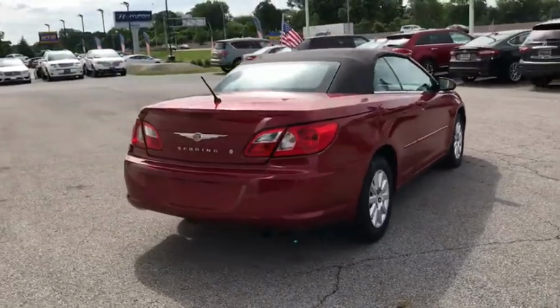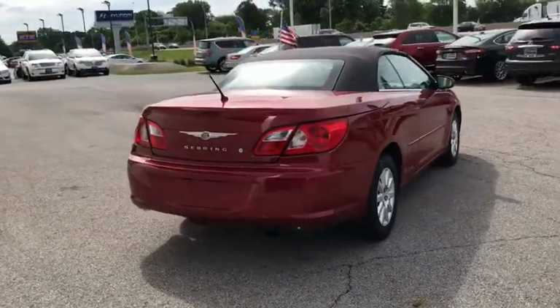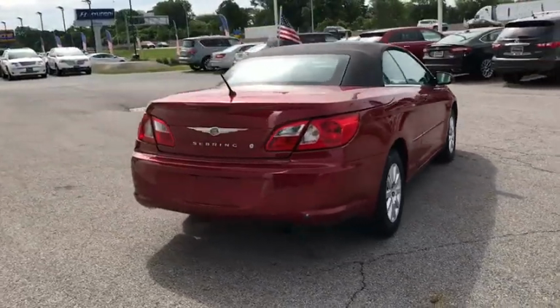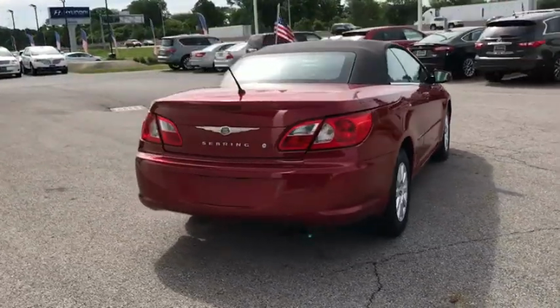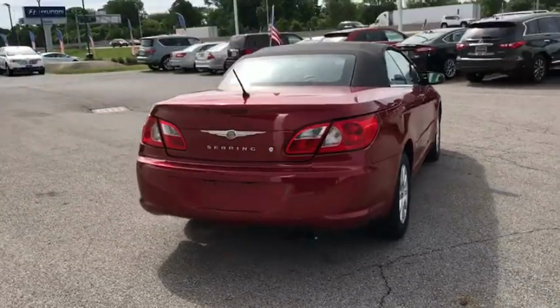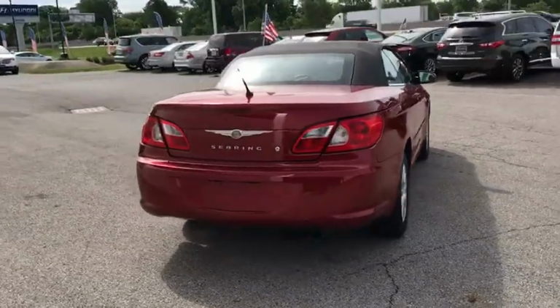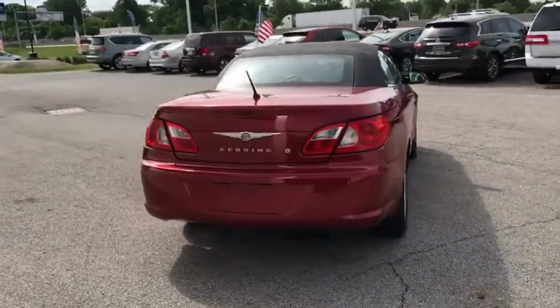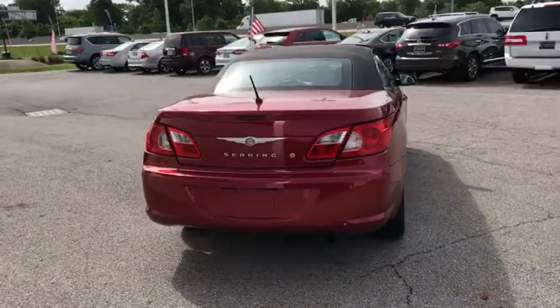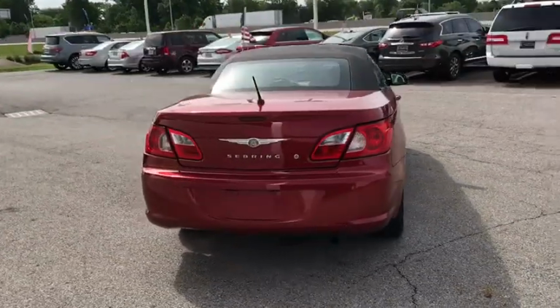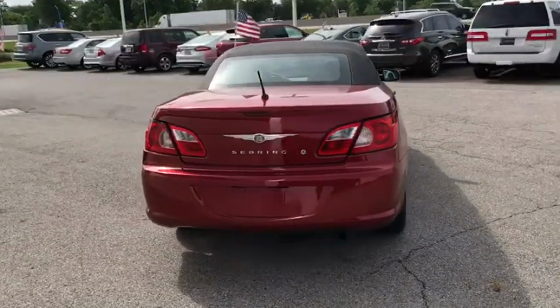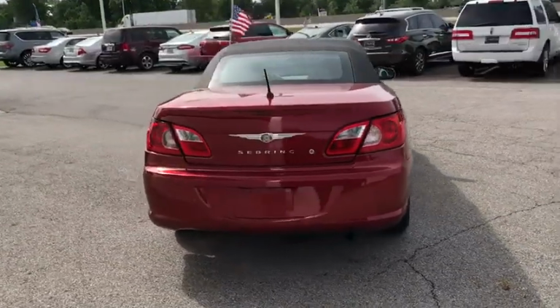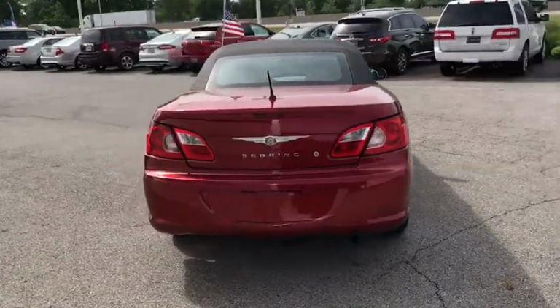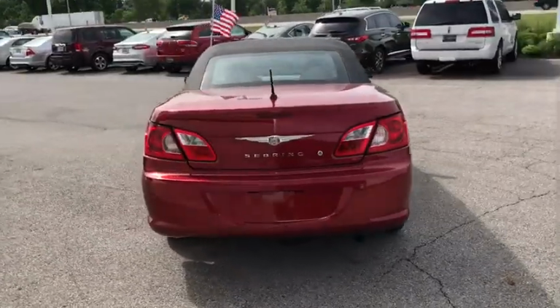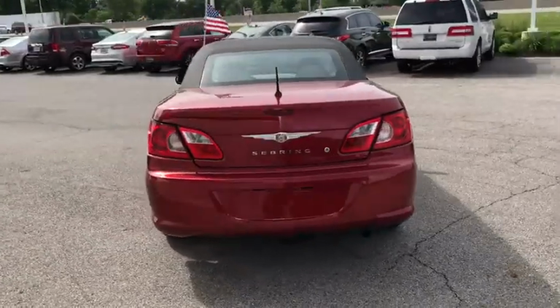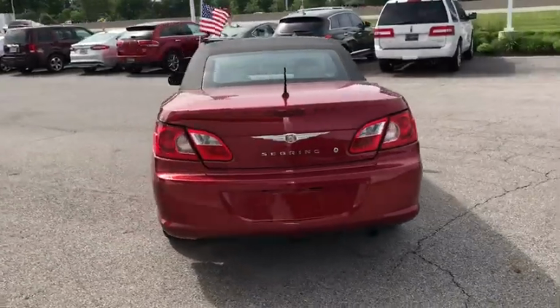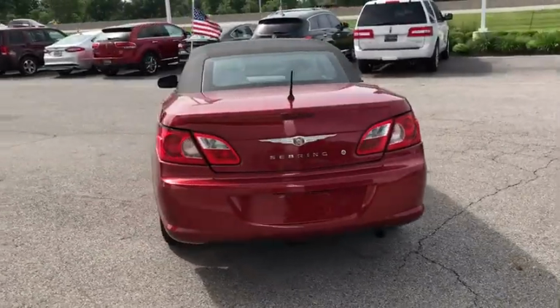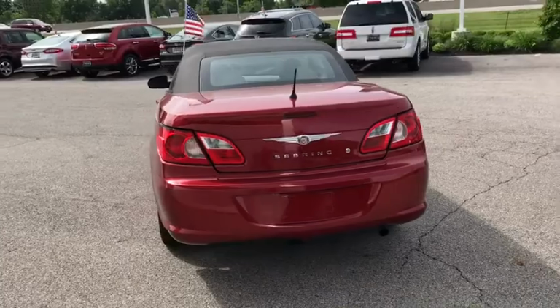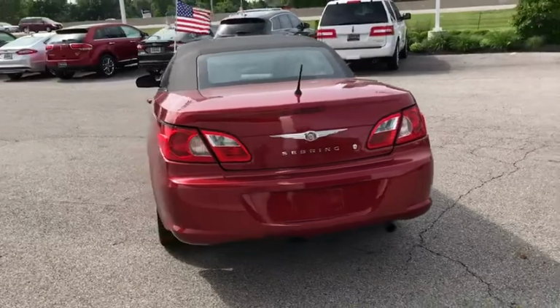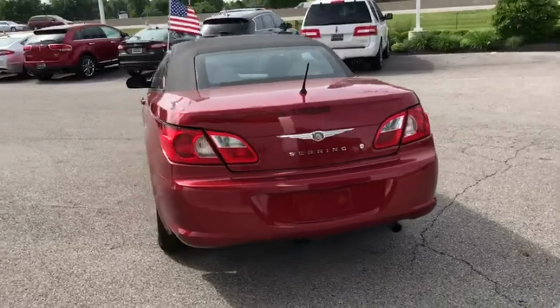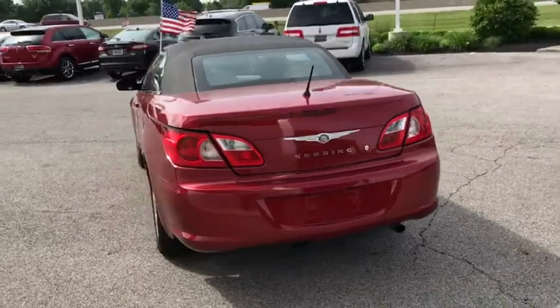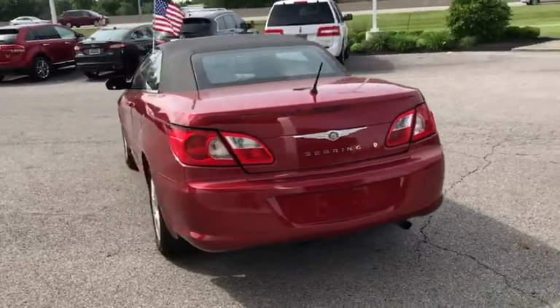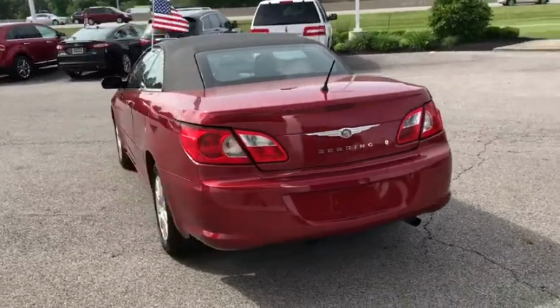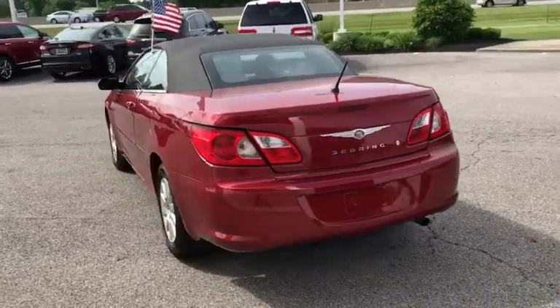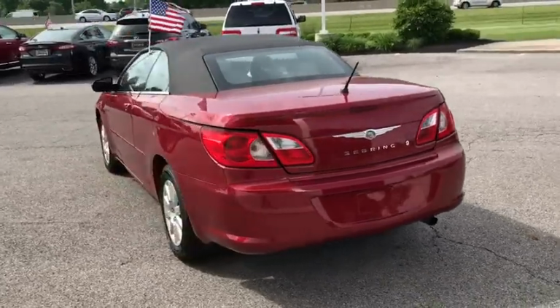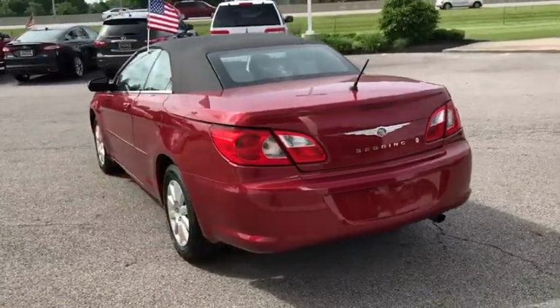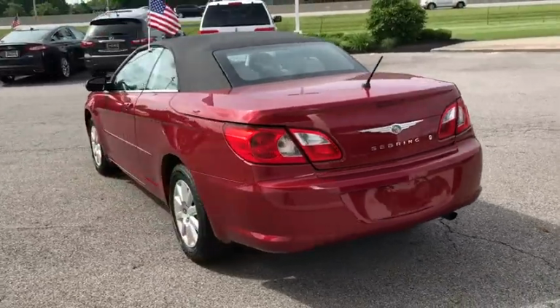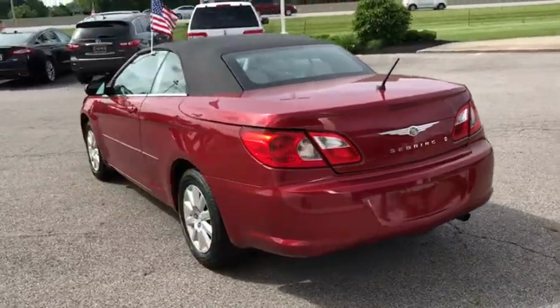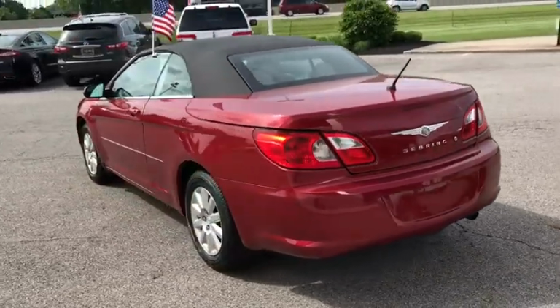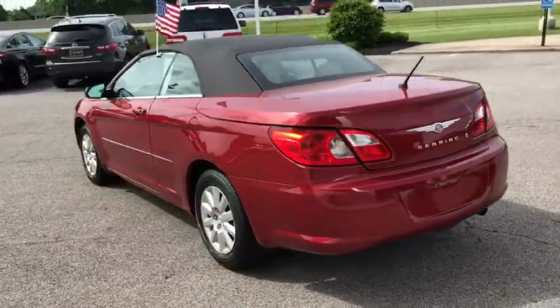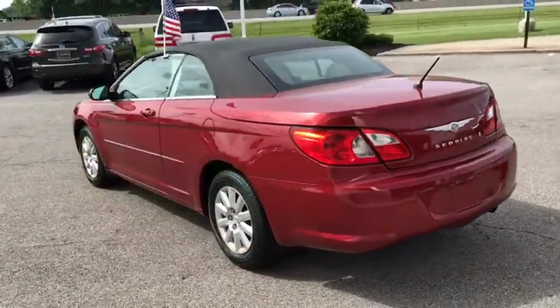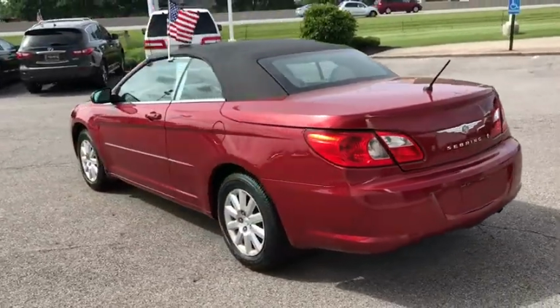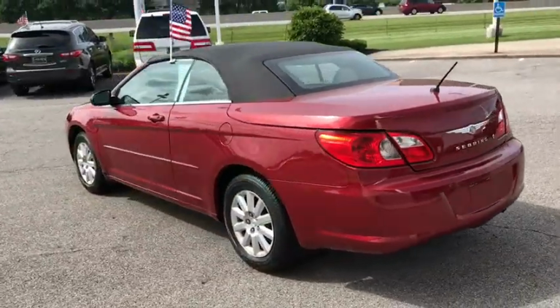This vehicle has less than 100,000 miles. Your new ride is just a phone call away.